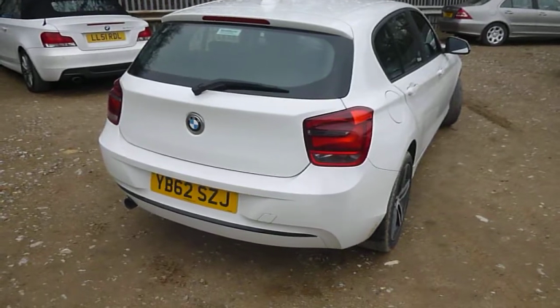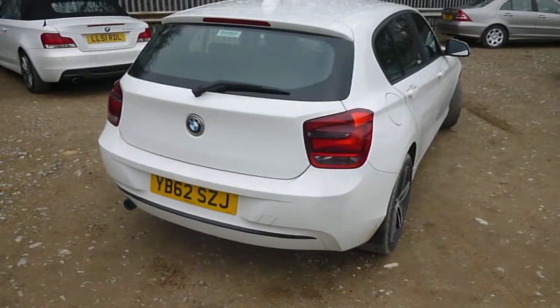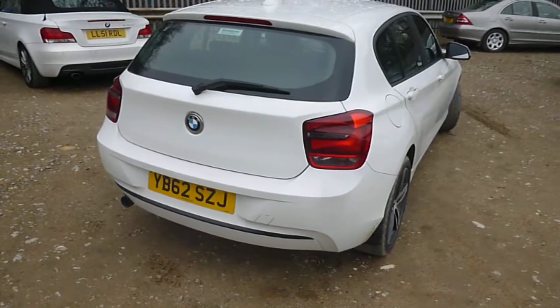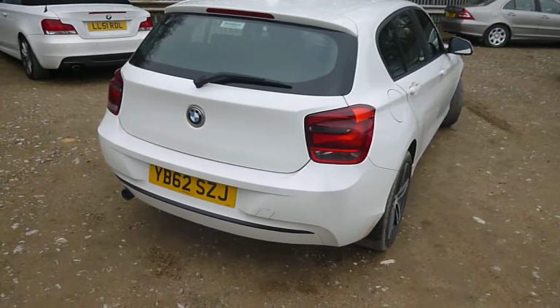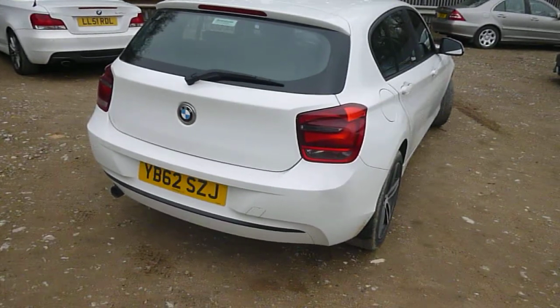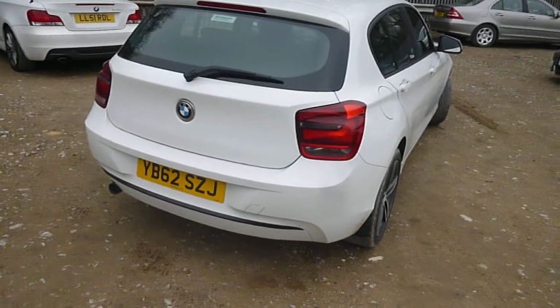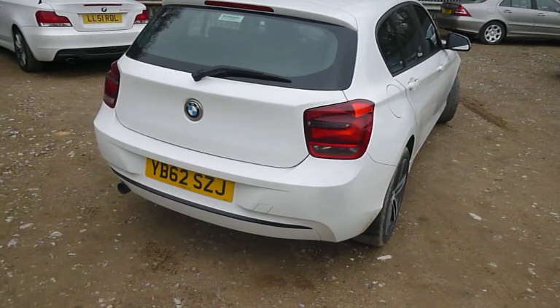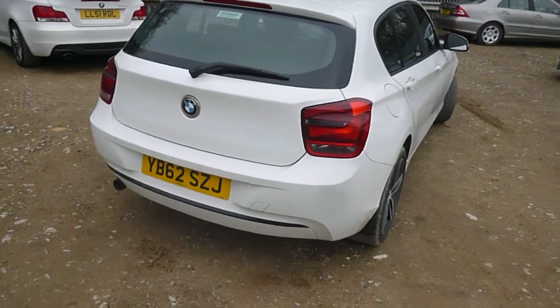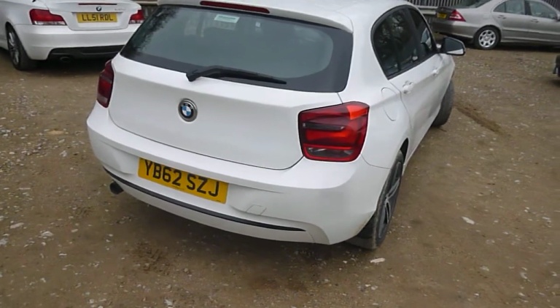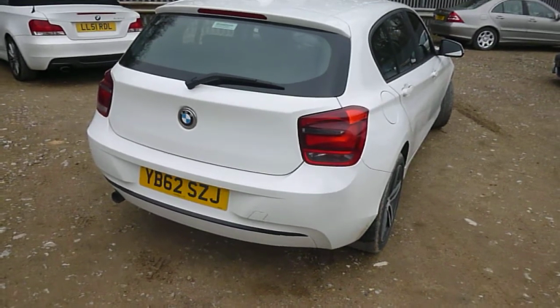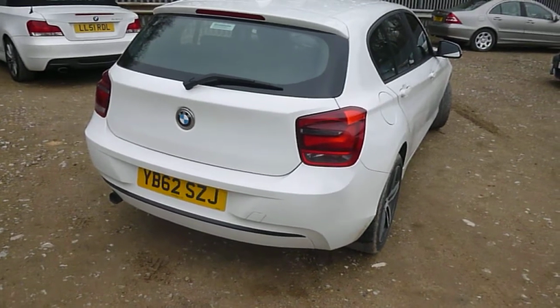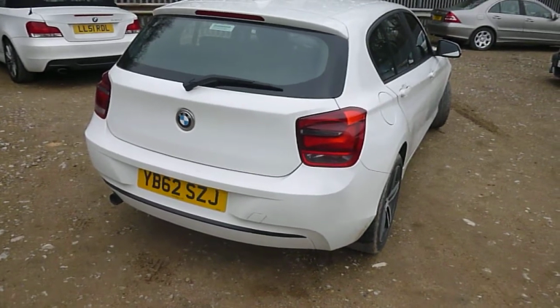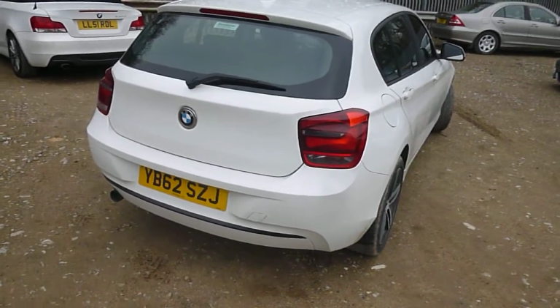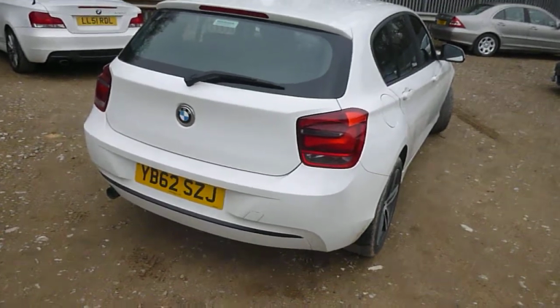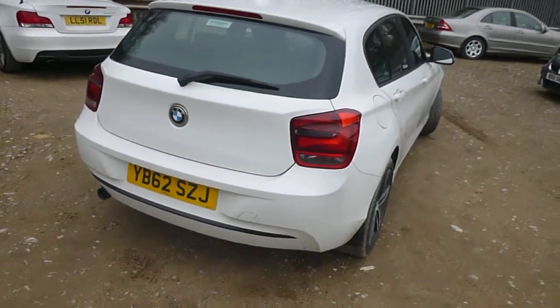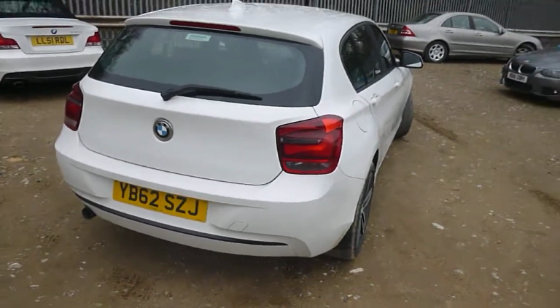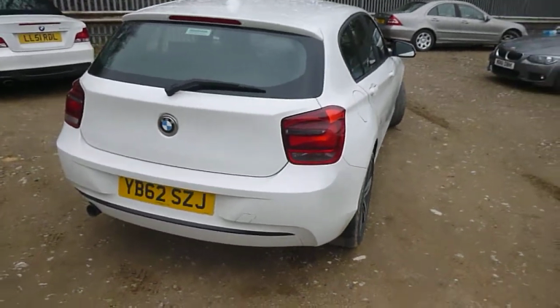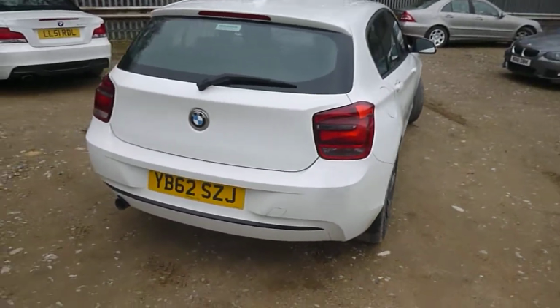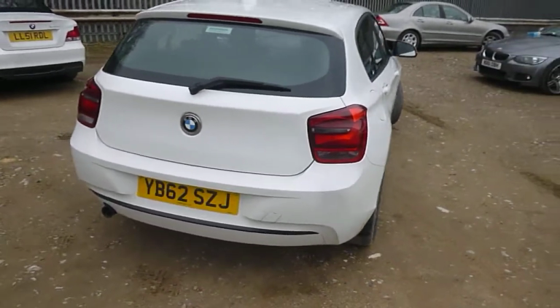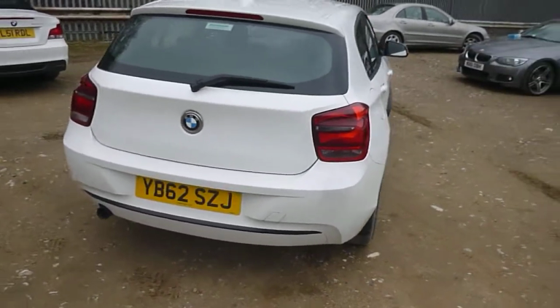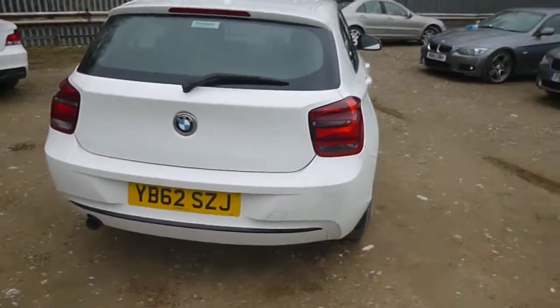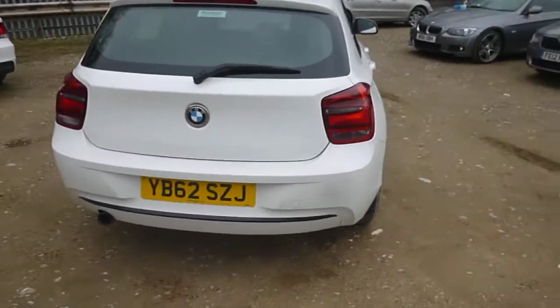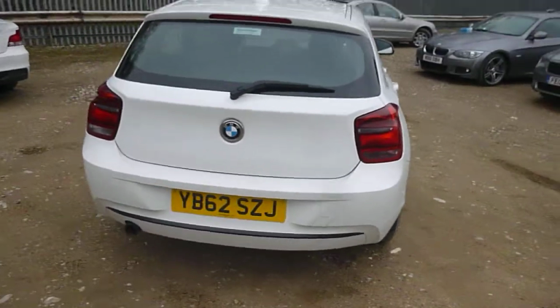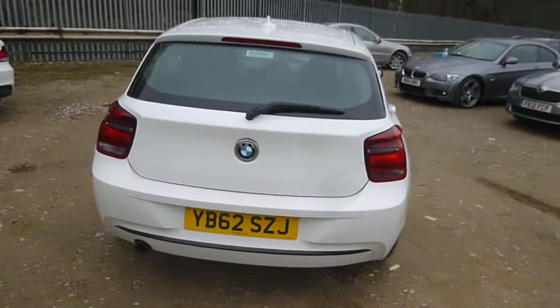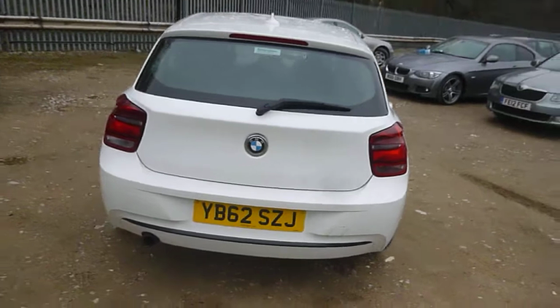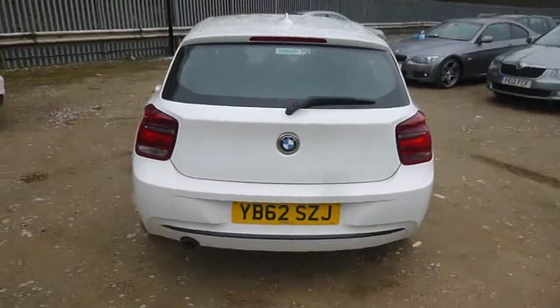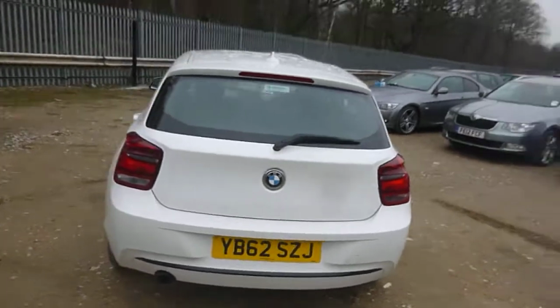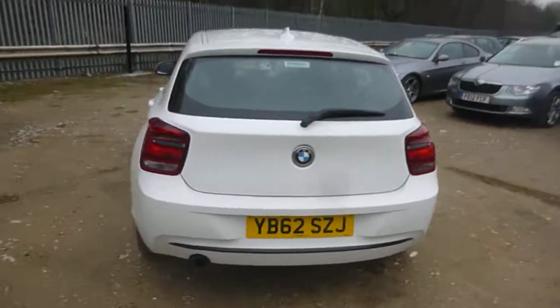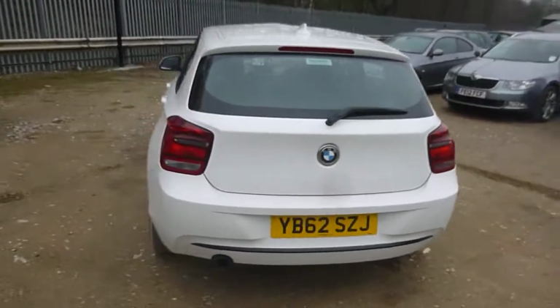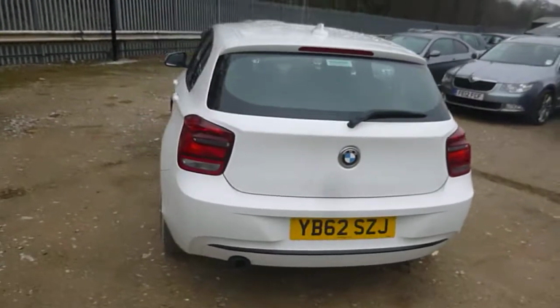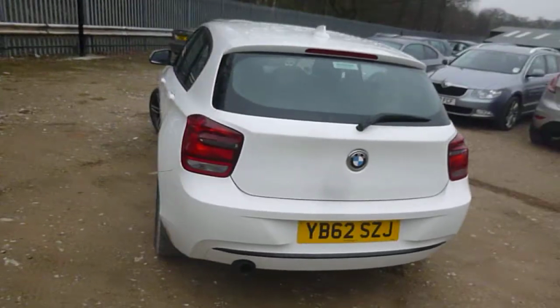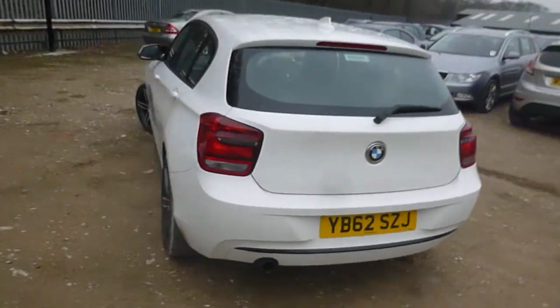Hello, it's Nick at Mercedes-Benz Harrogate. We've got a BMW 1 Series on a 62. We'll have a walk around the car.